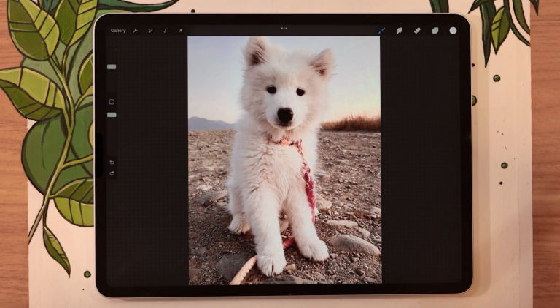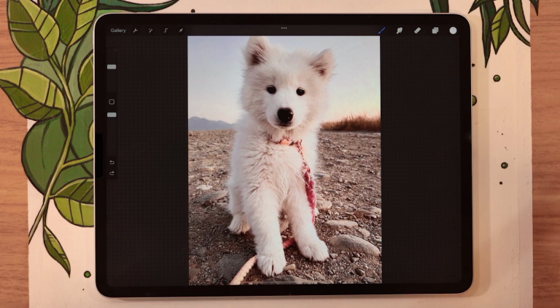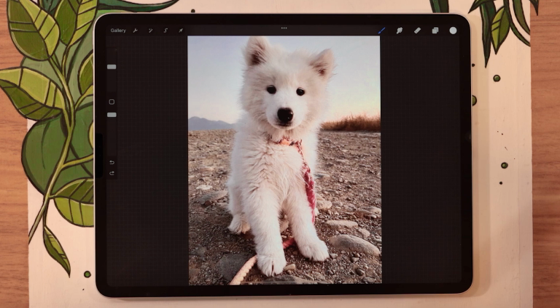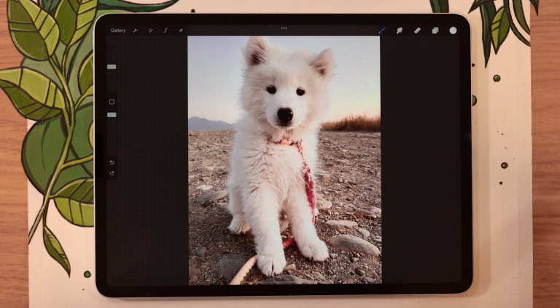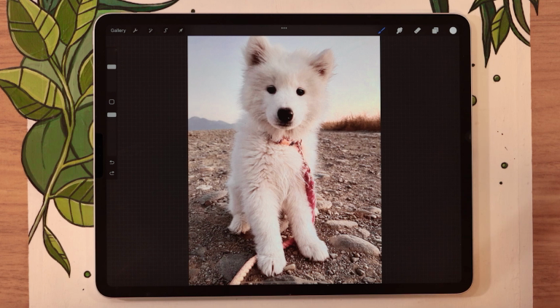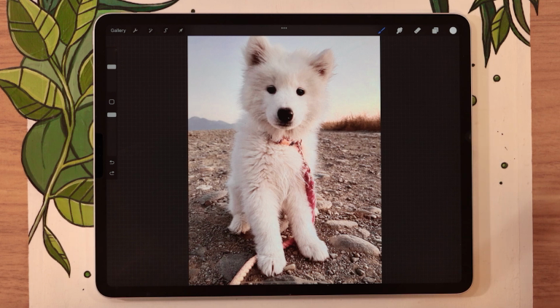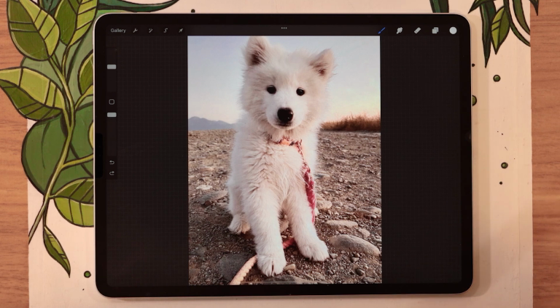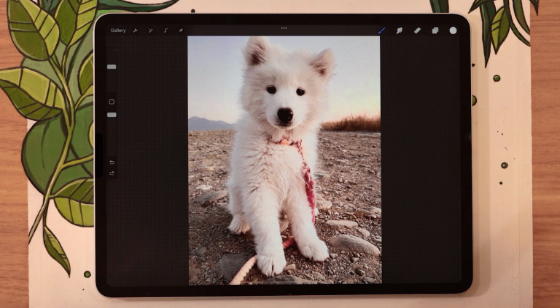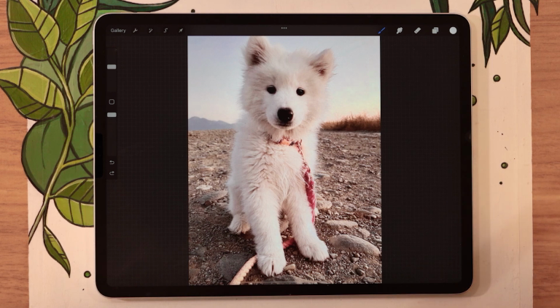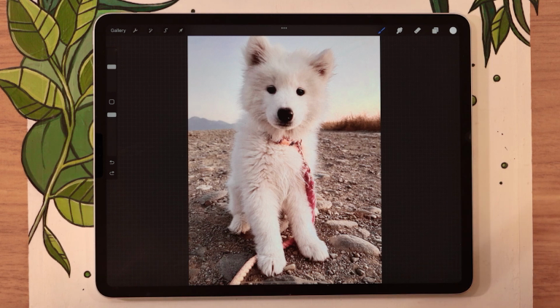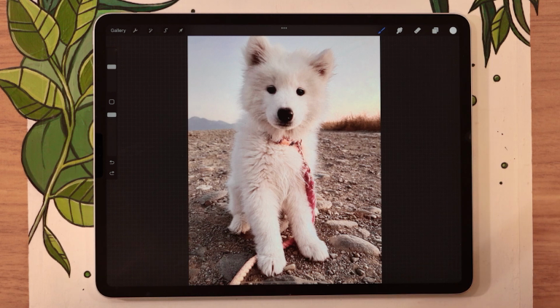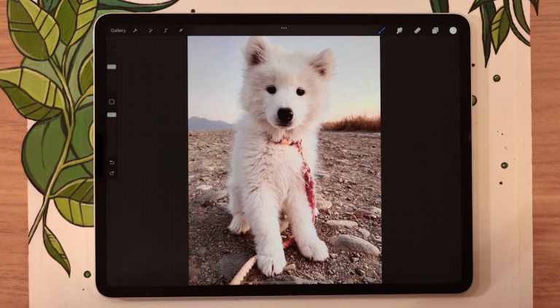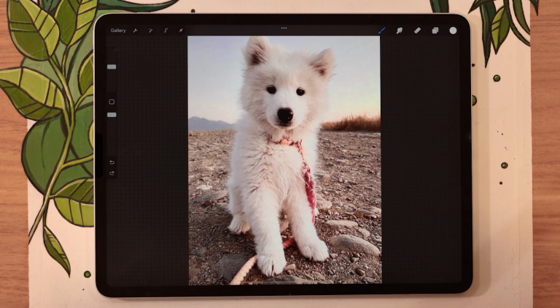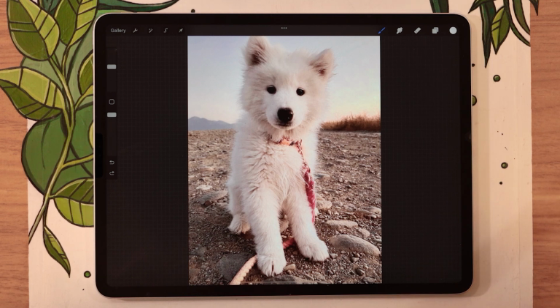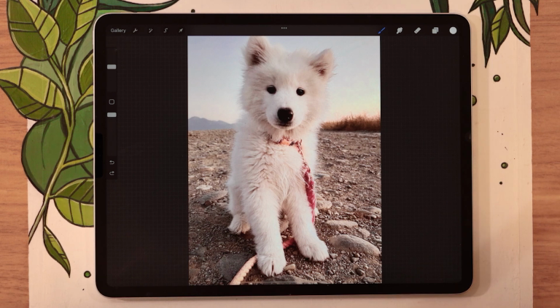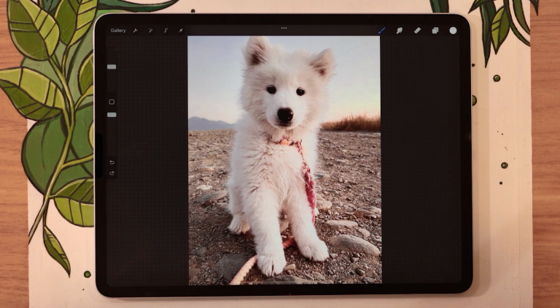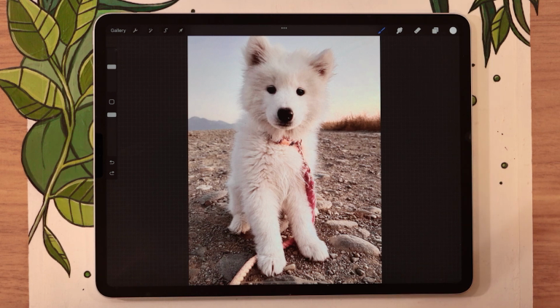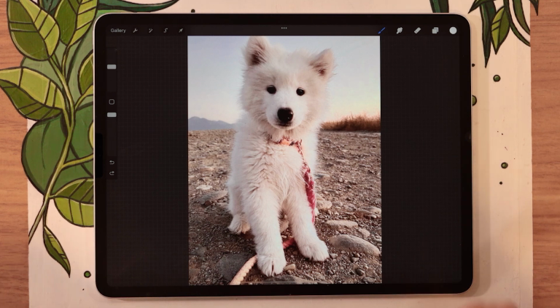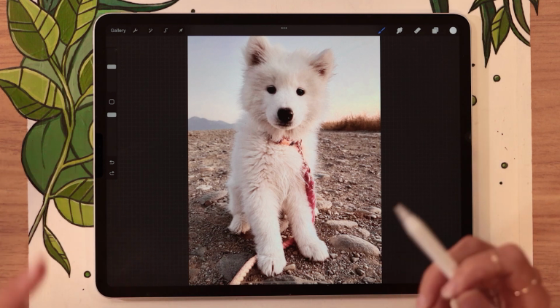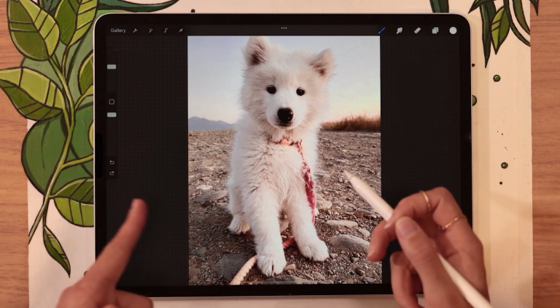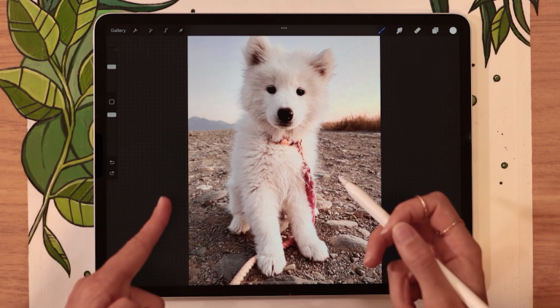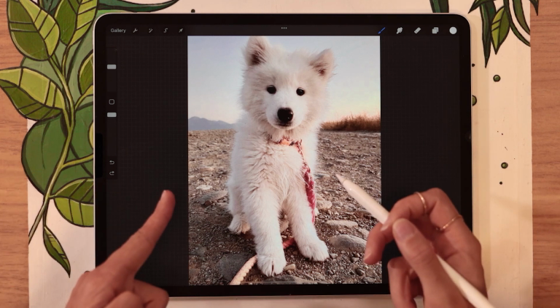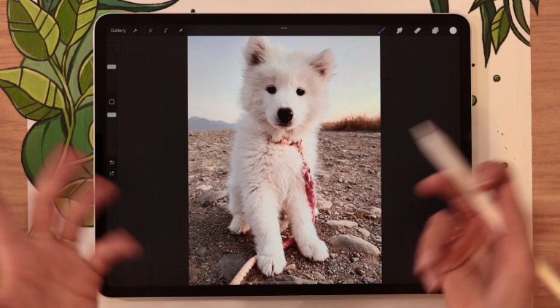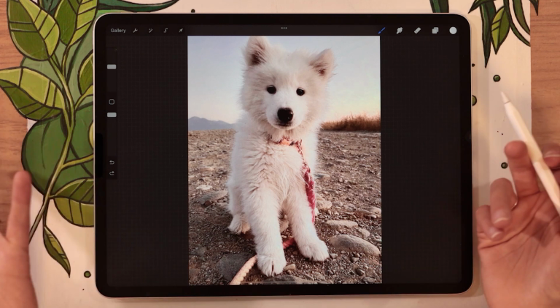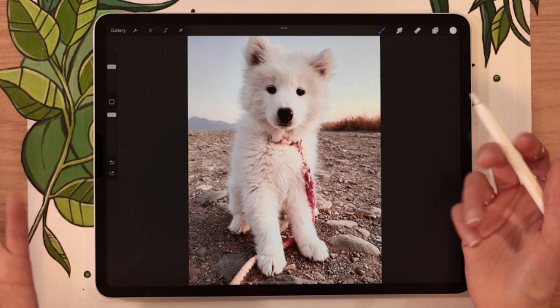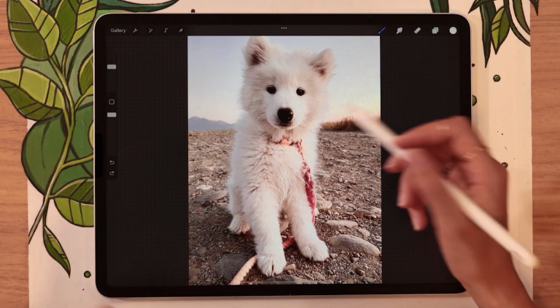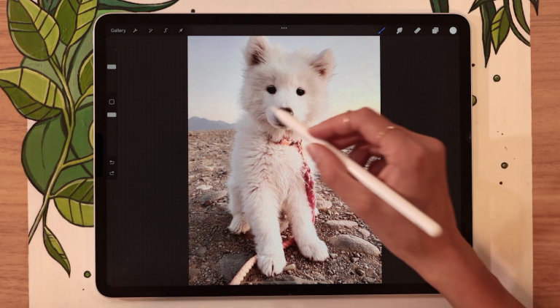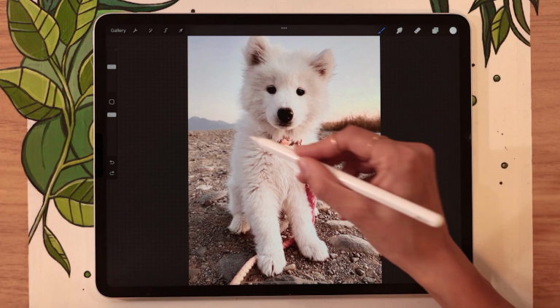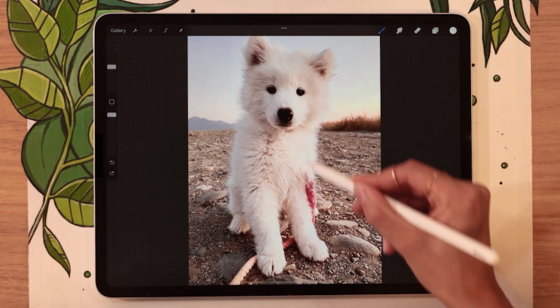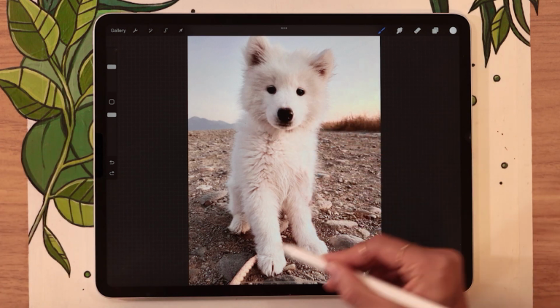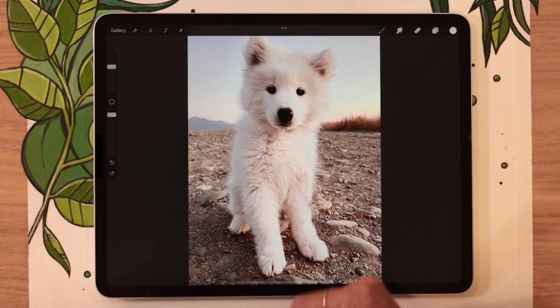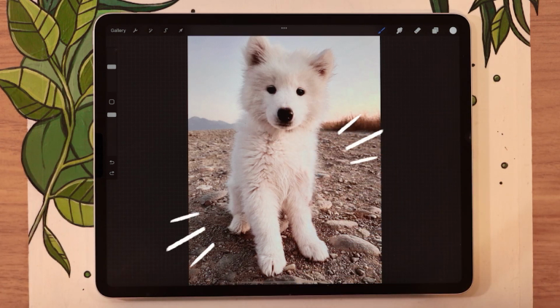Well, in this video, I'm going to show you exactly how you can take a picture like this and turn it into this.